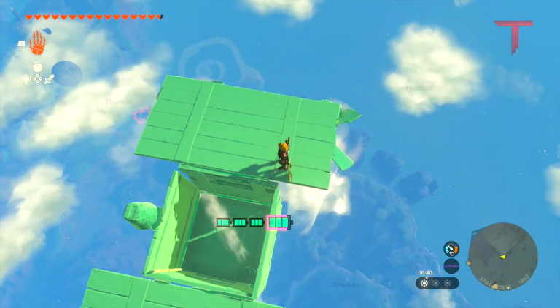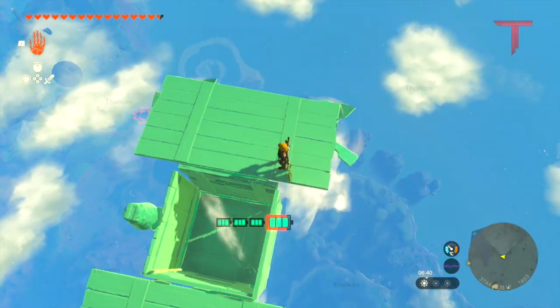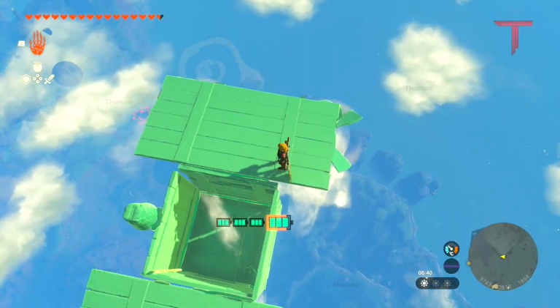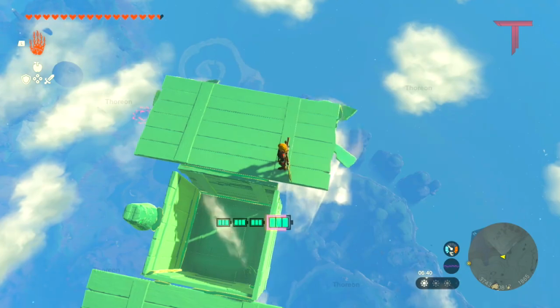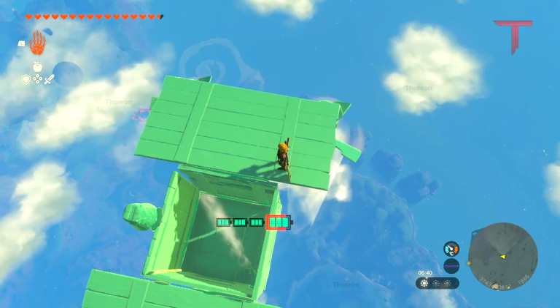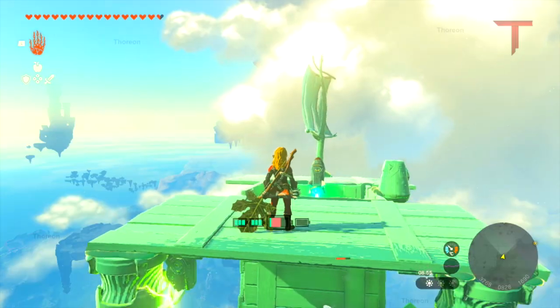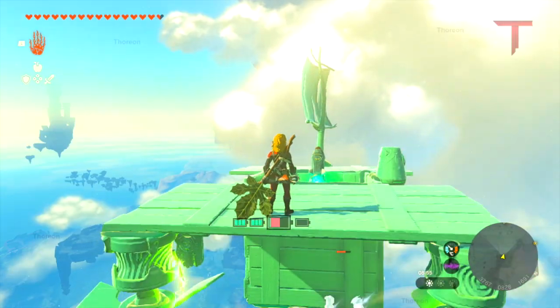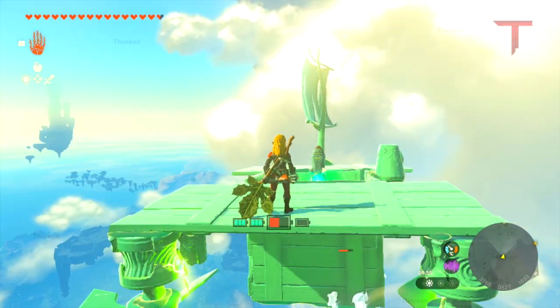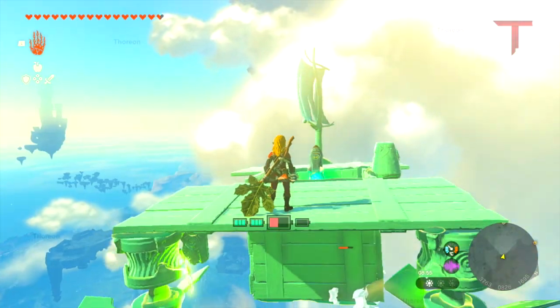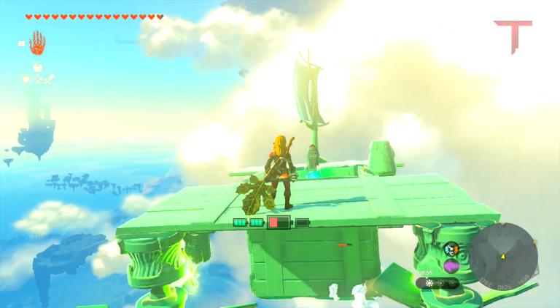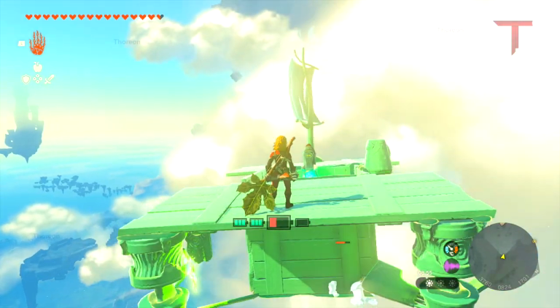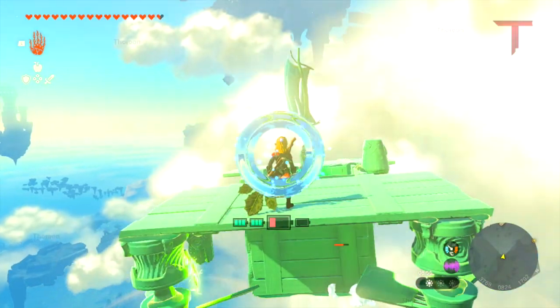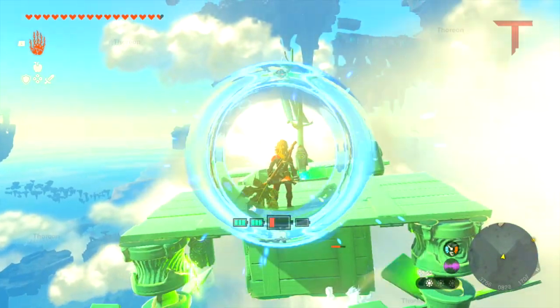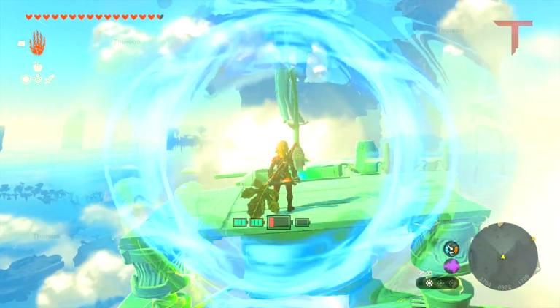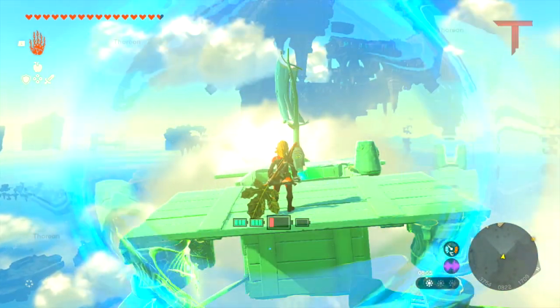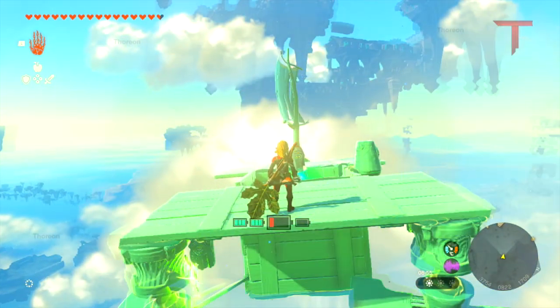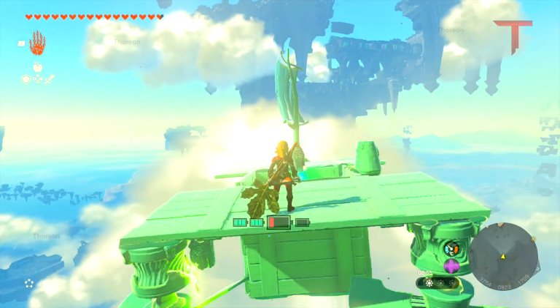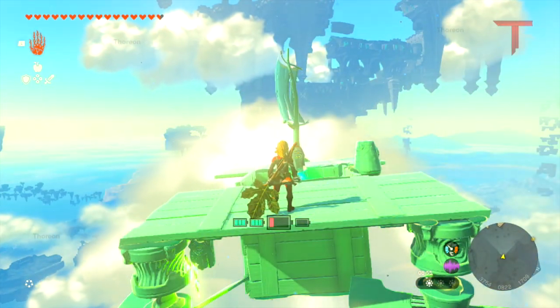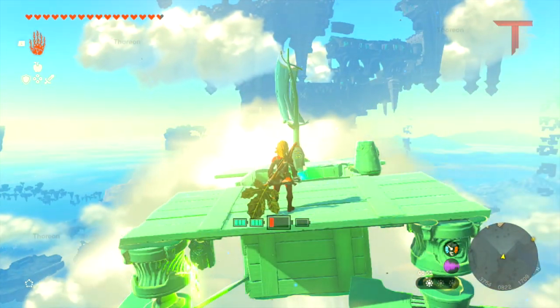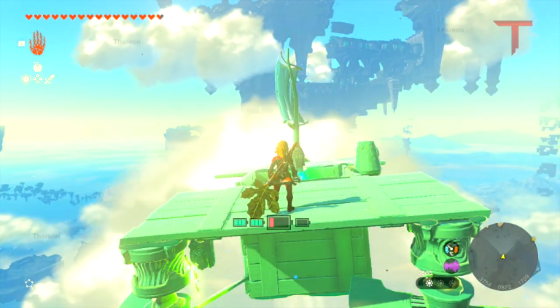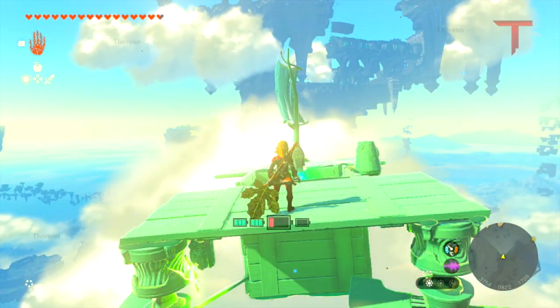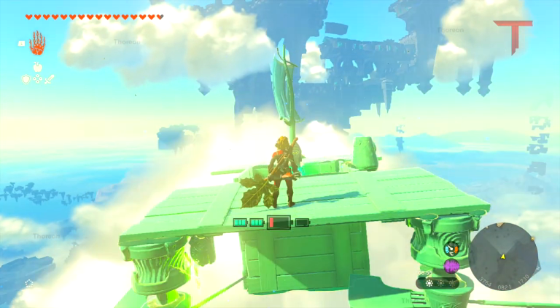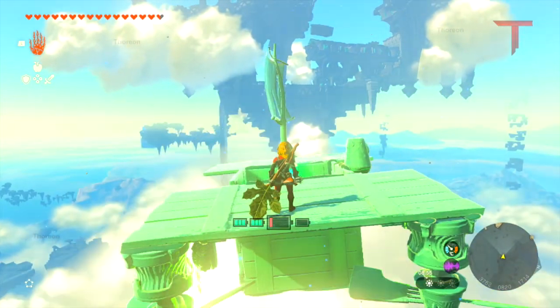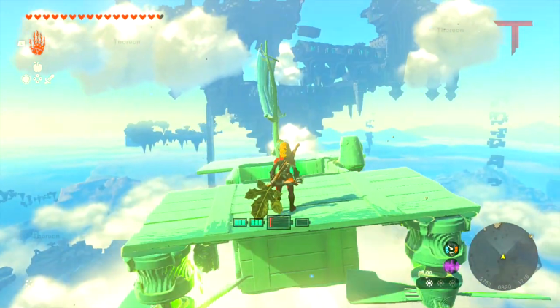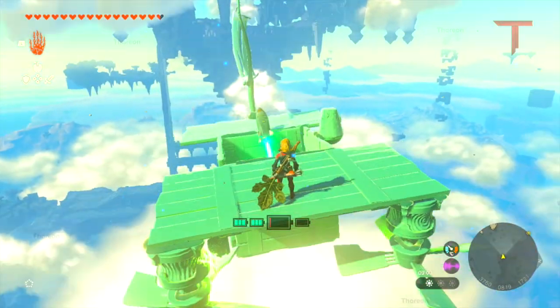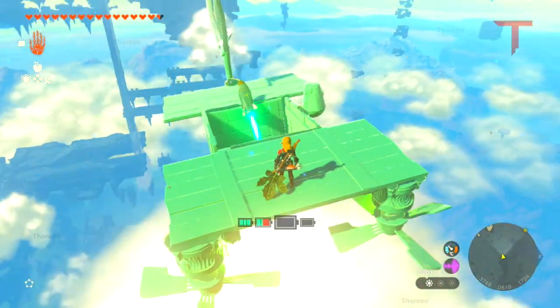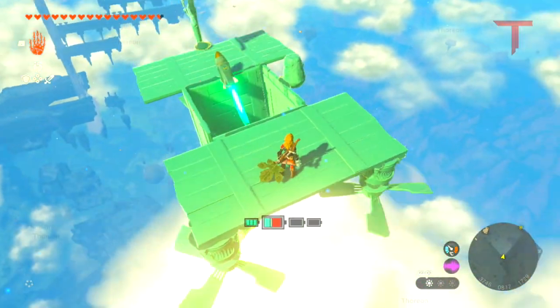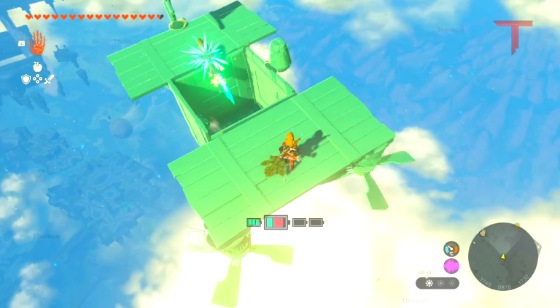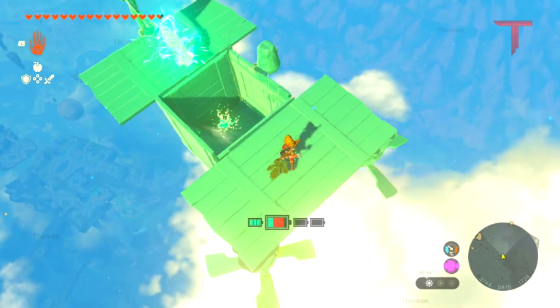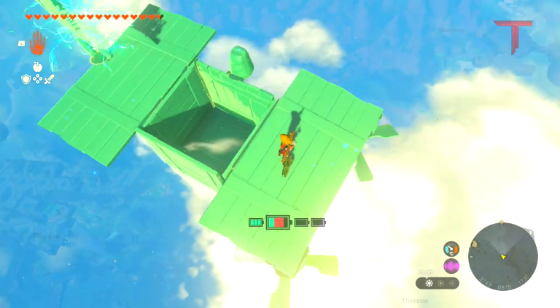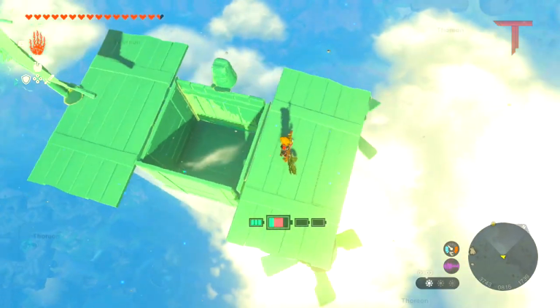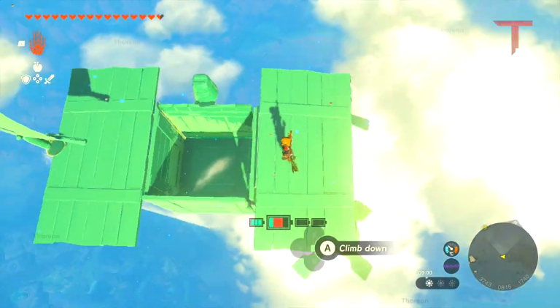Maybe we can find a way to prevent that from happening. With this build, we should also be able to drop a Bokoblin on the dragon's back.